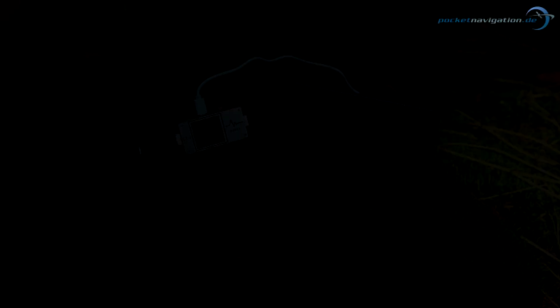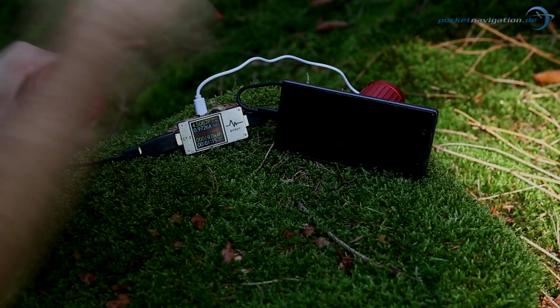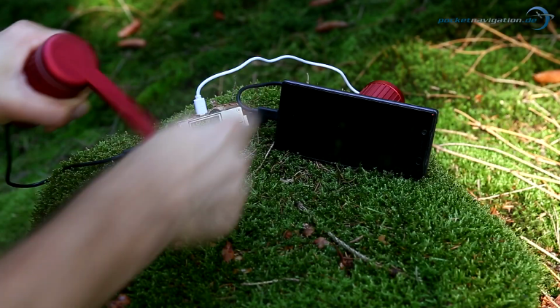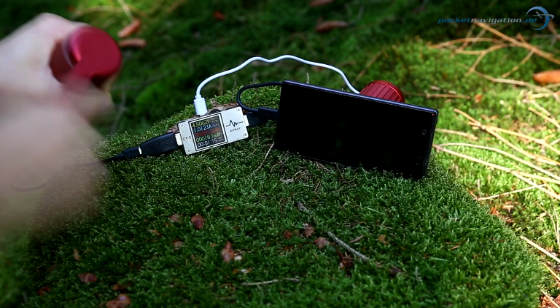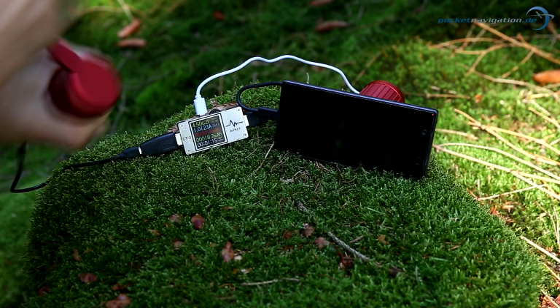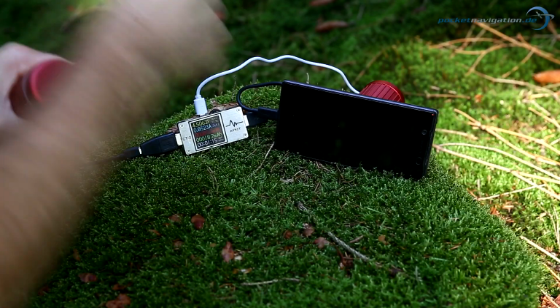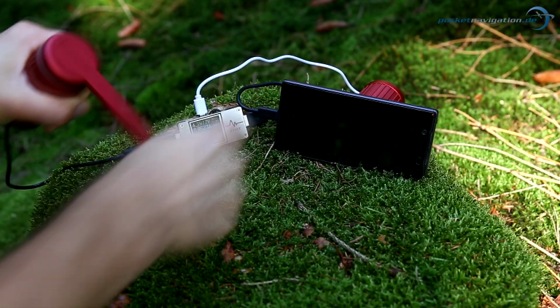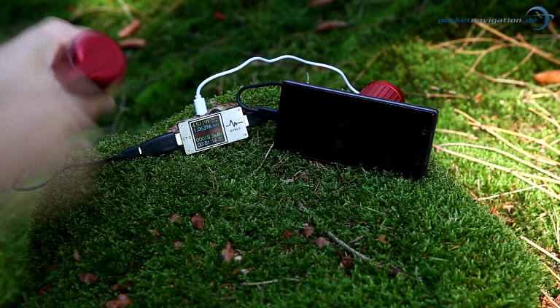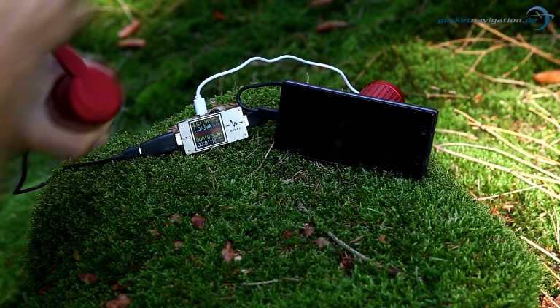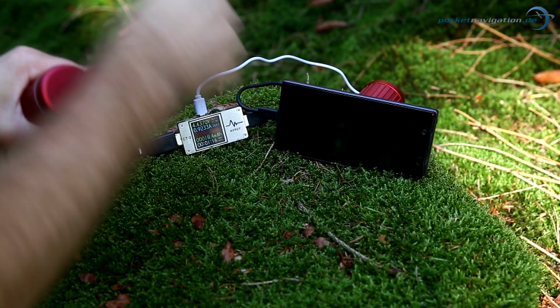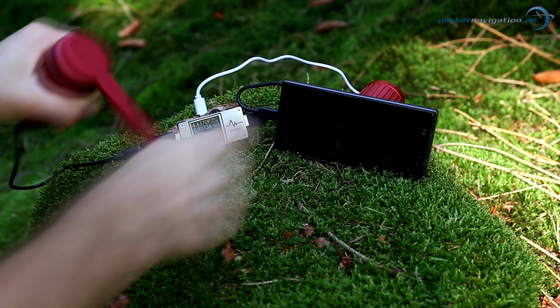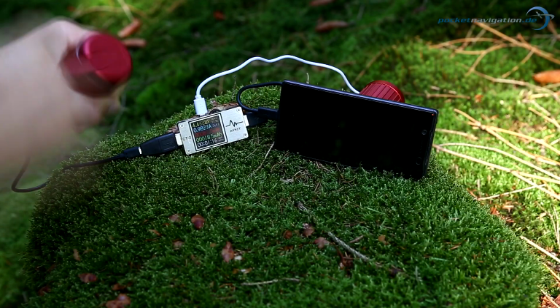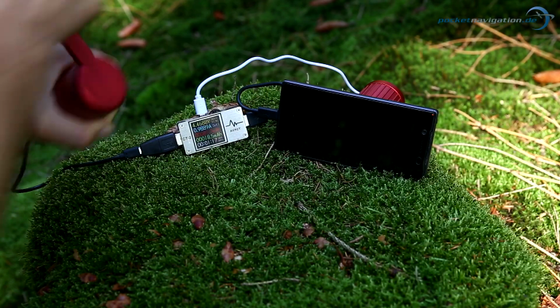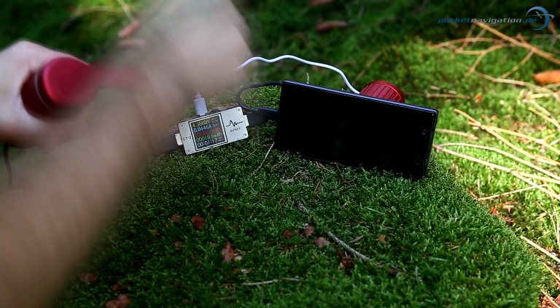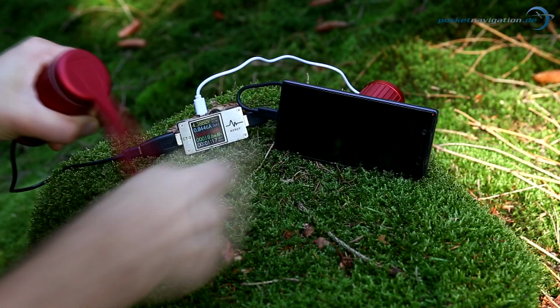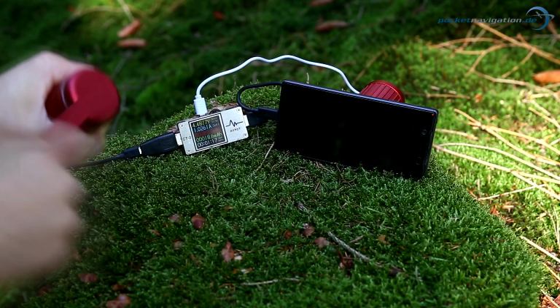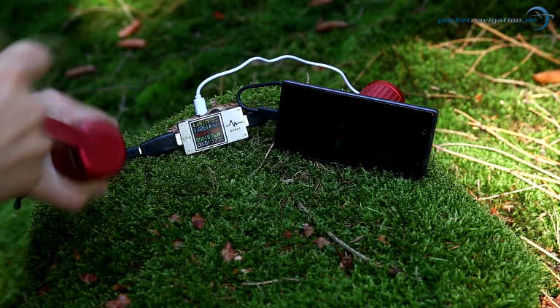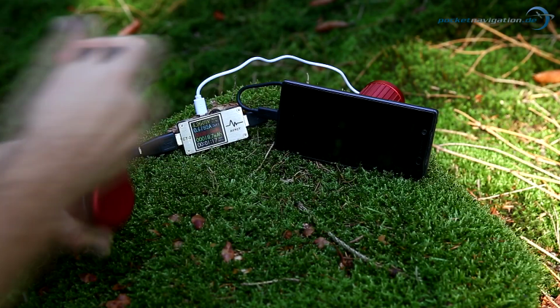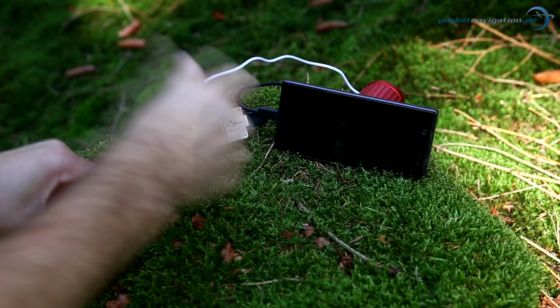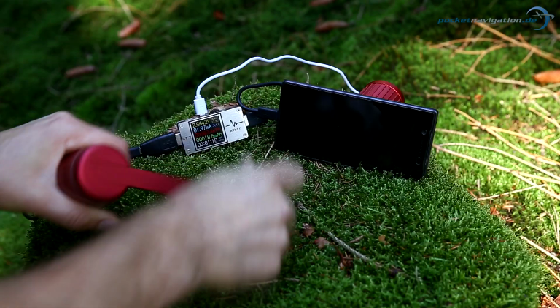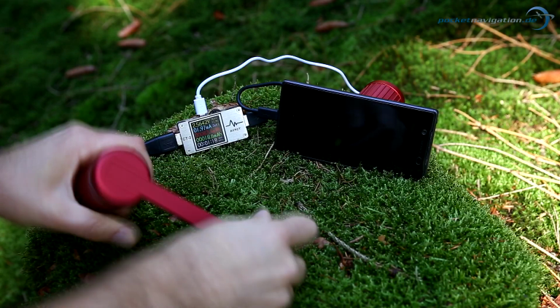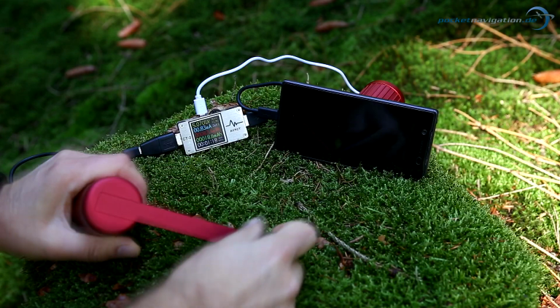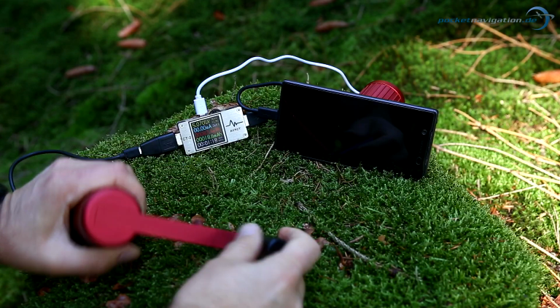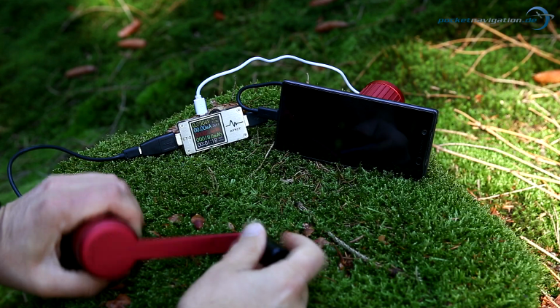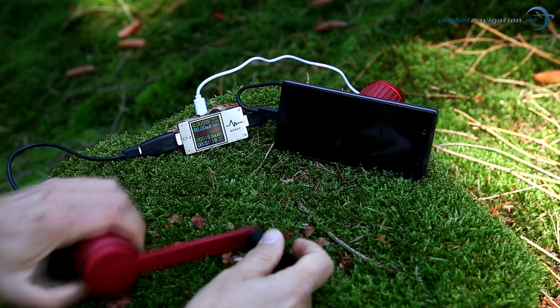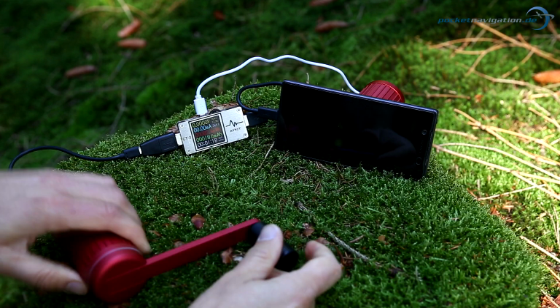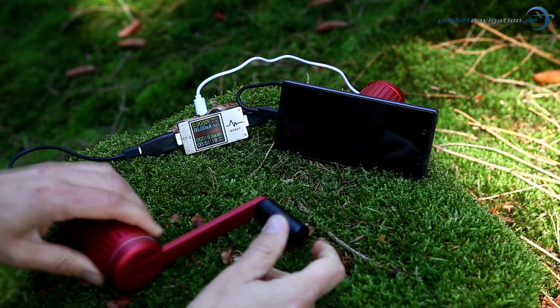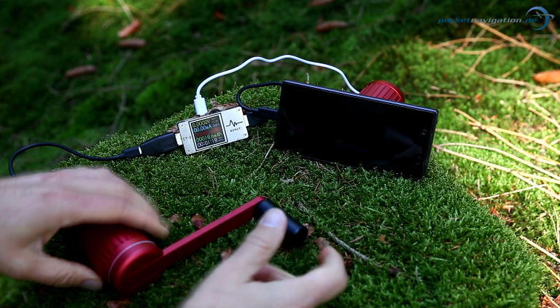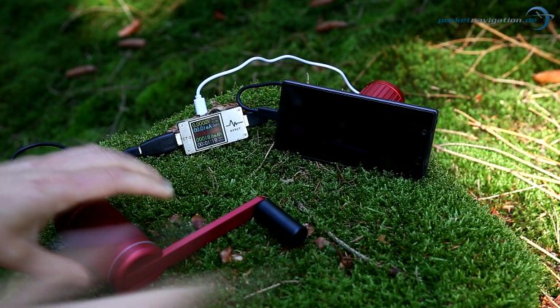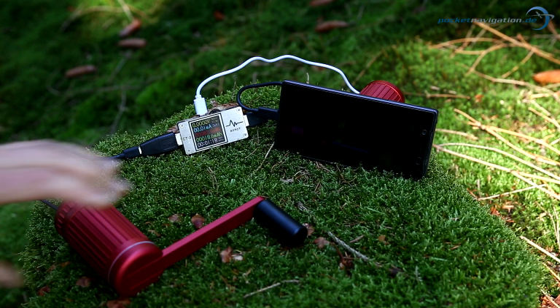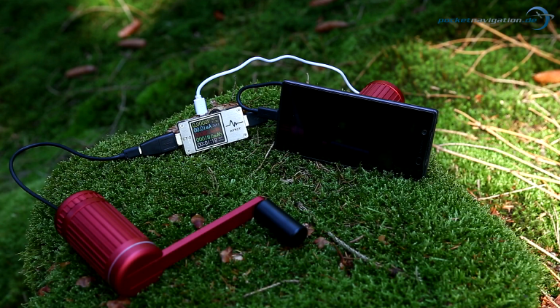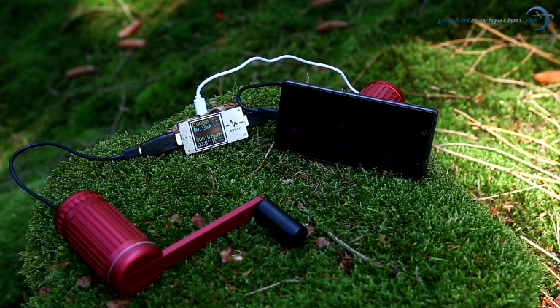The resistance is nice and even. The sound the generator makes is quite pleasant — not very loud. Other hand generators are a lot more noisy, so you could do this in the wilderness somewhere without disturbing all sorts of wildlife.